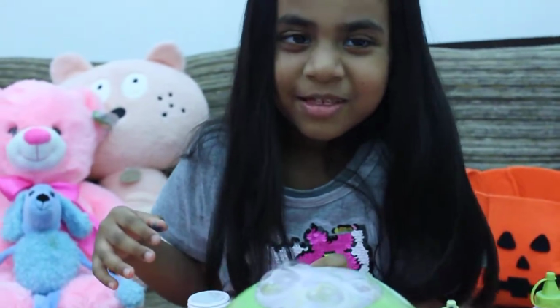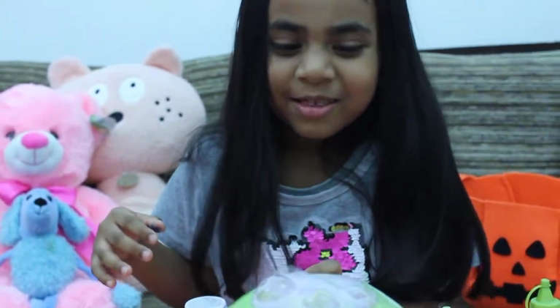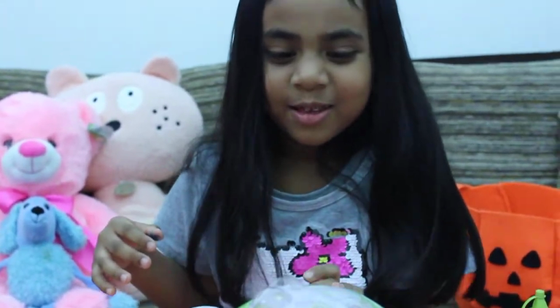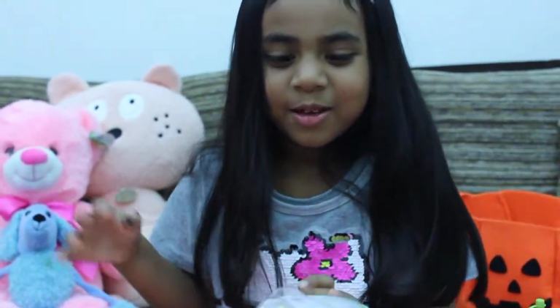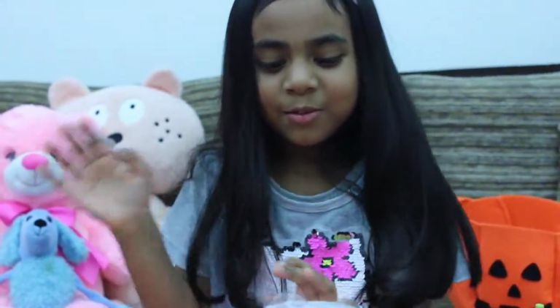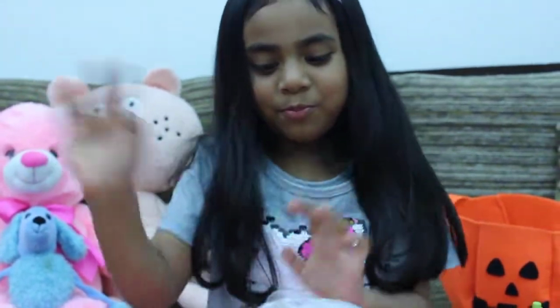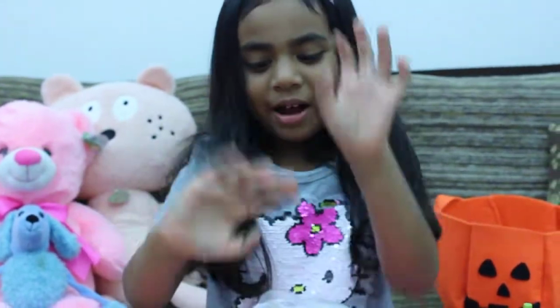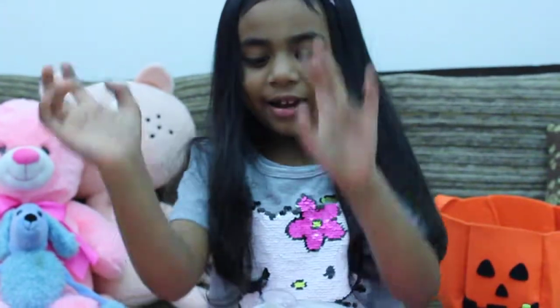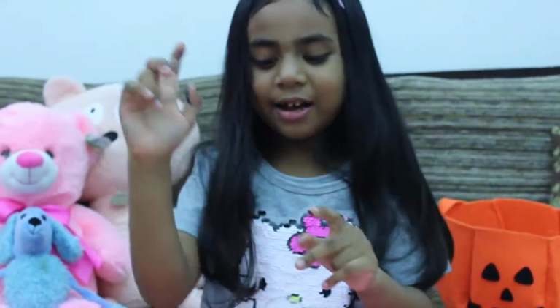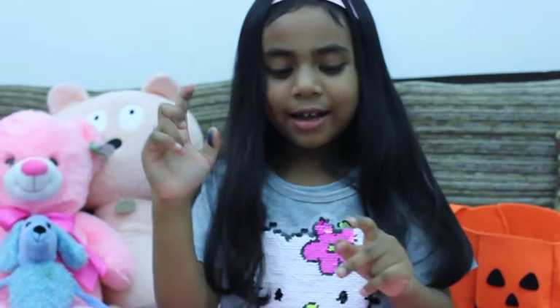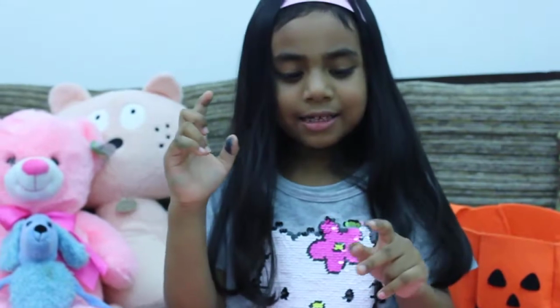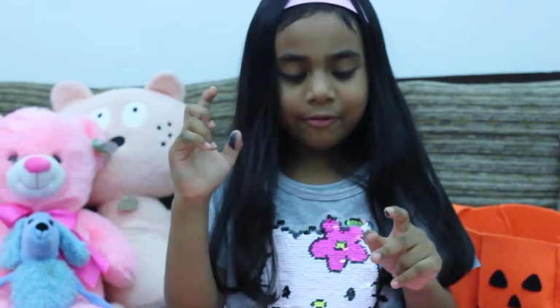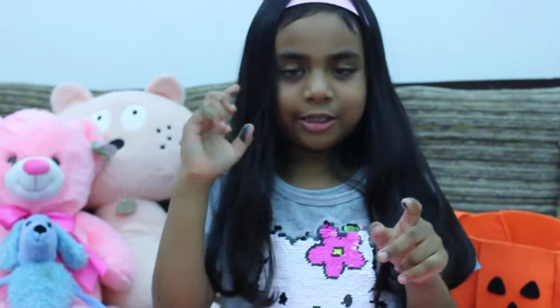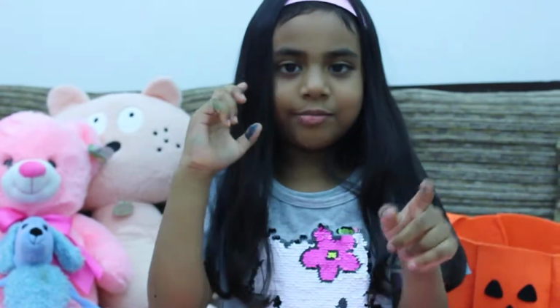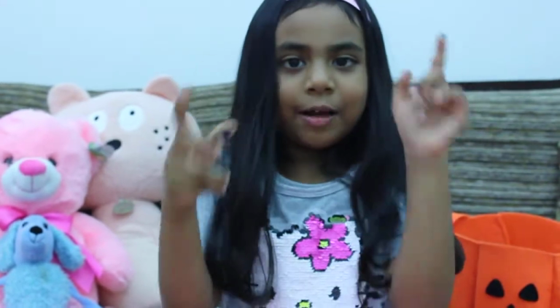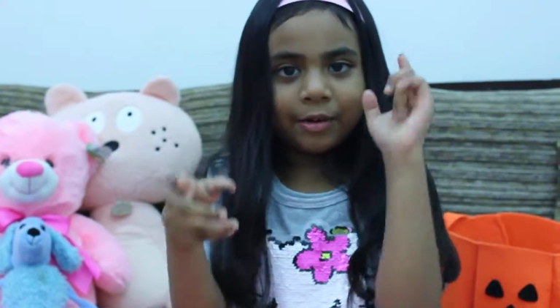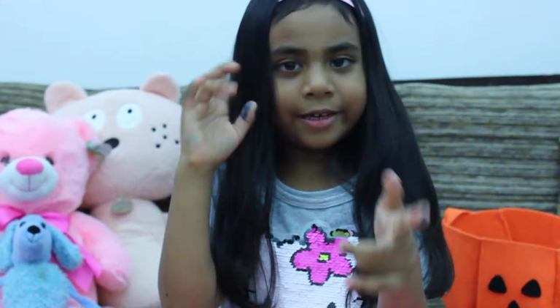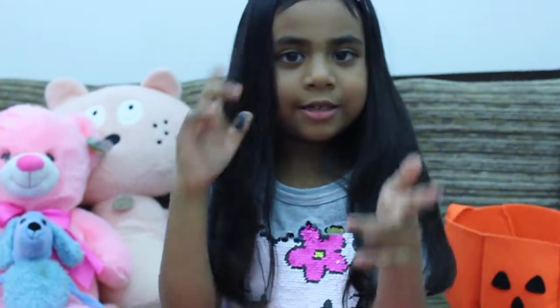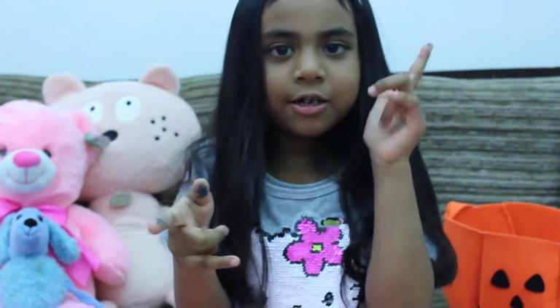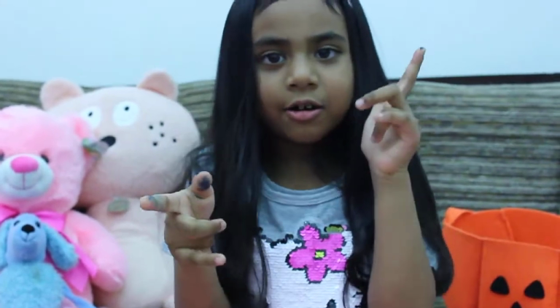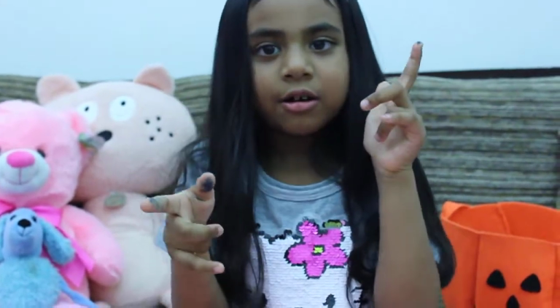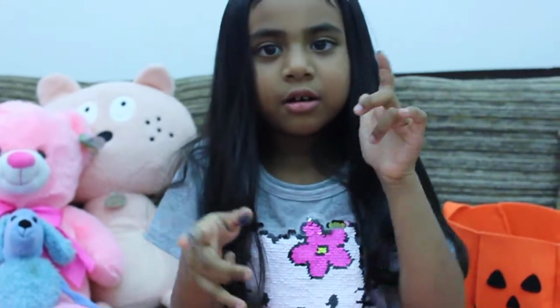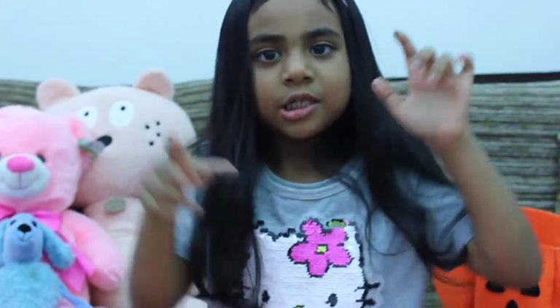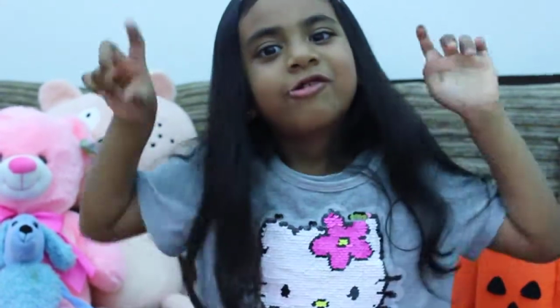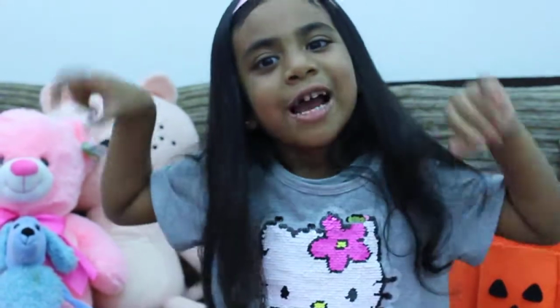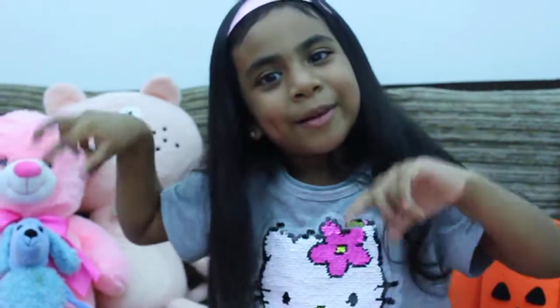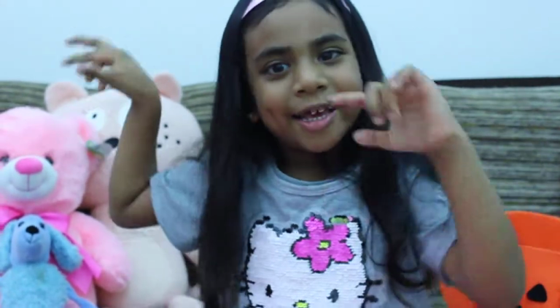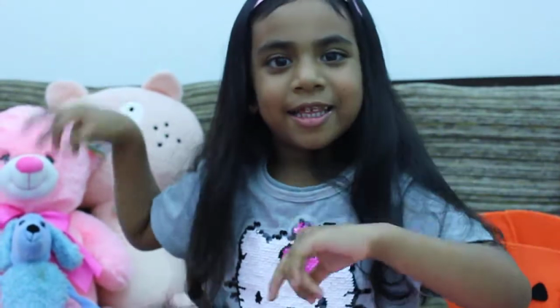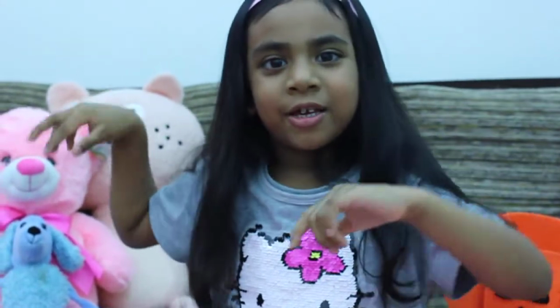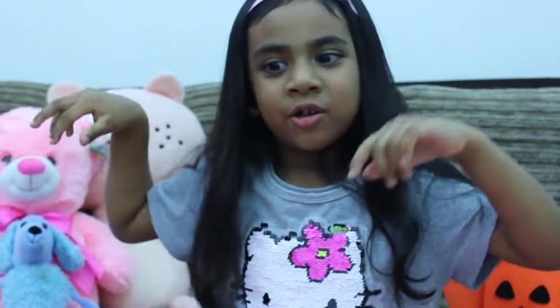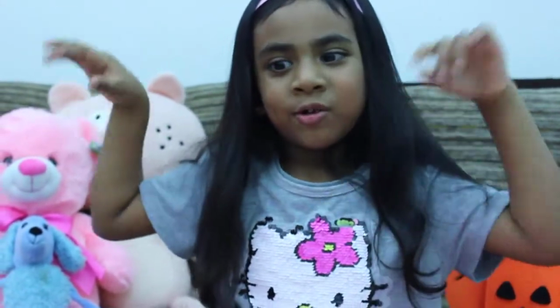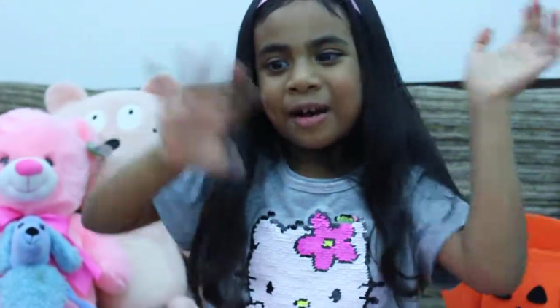Bye guys, you're watching my video. Subscribe it, bye.